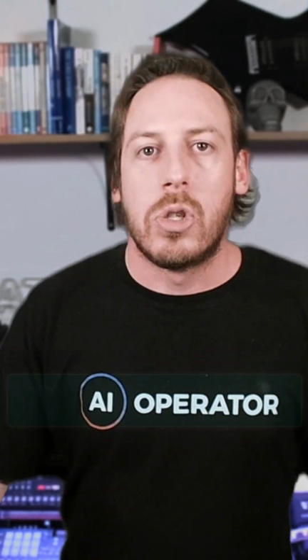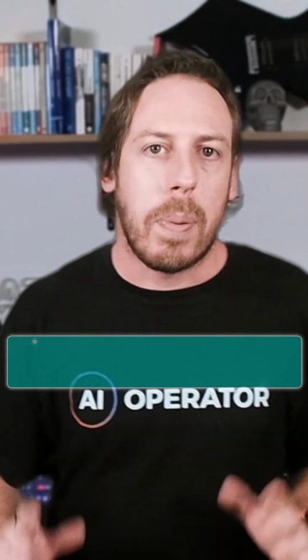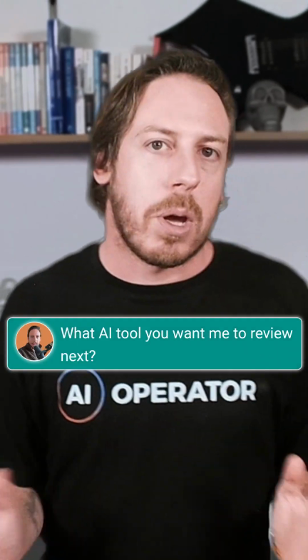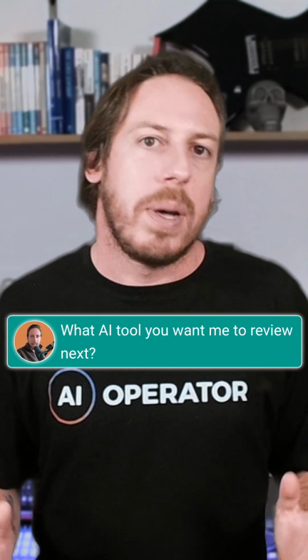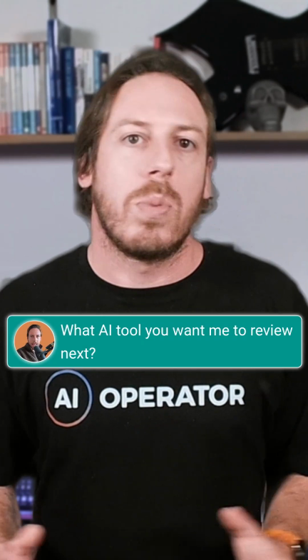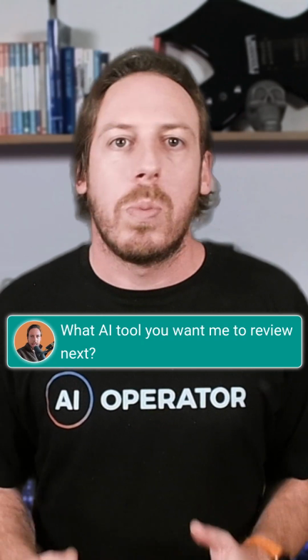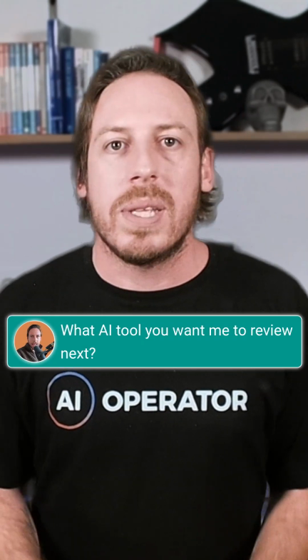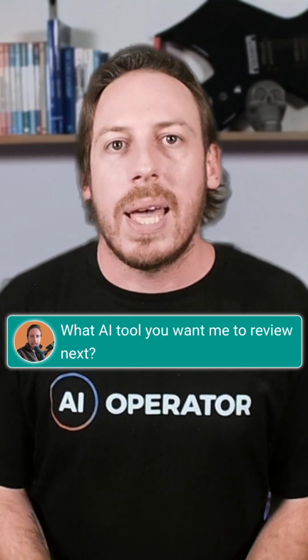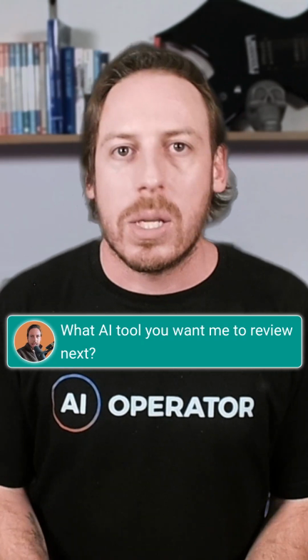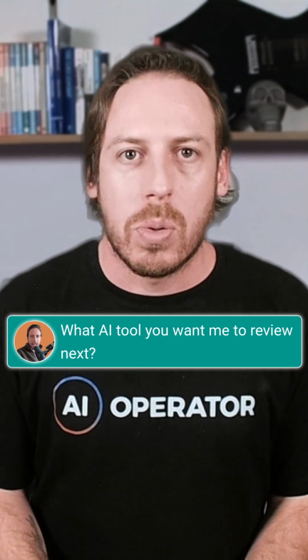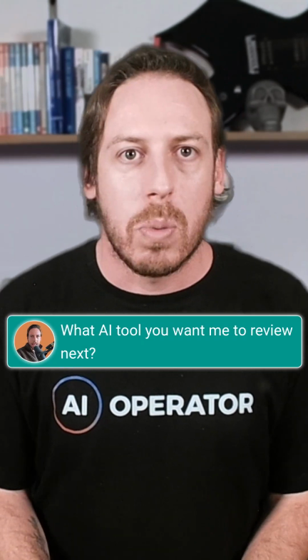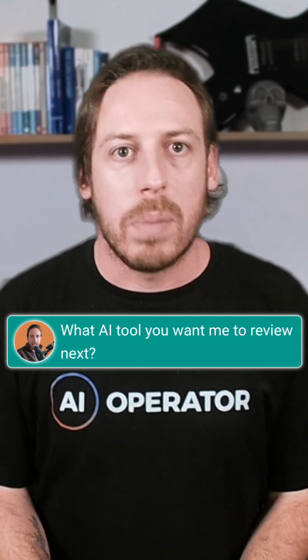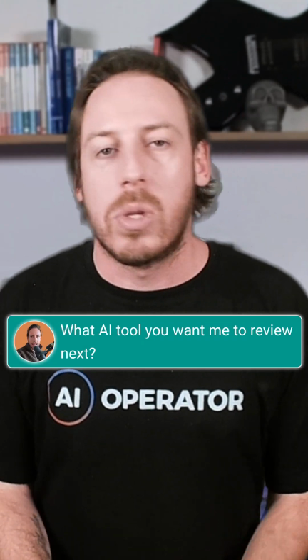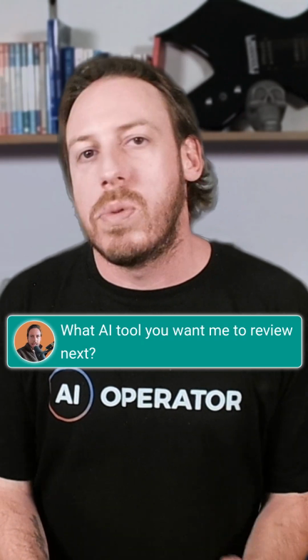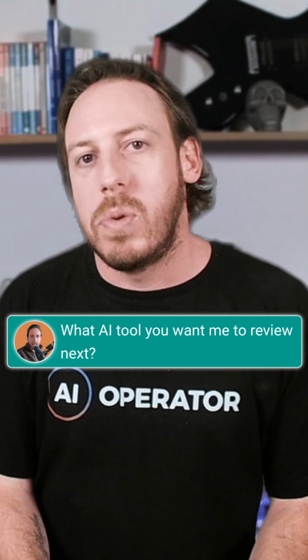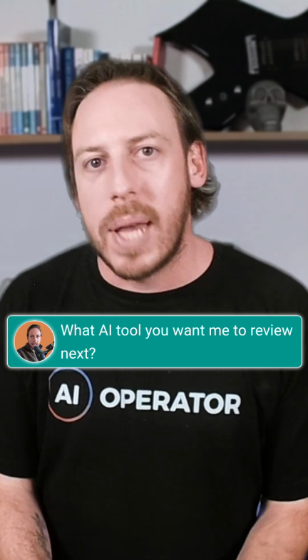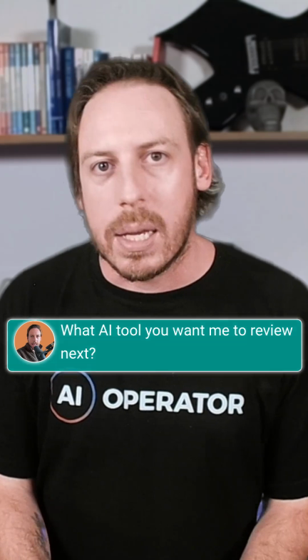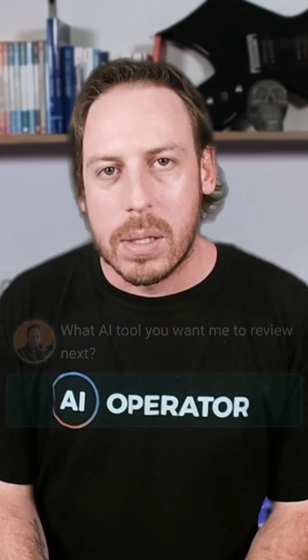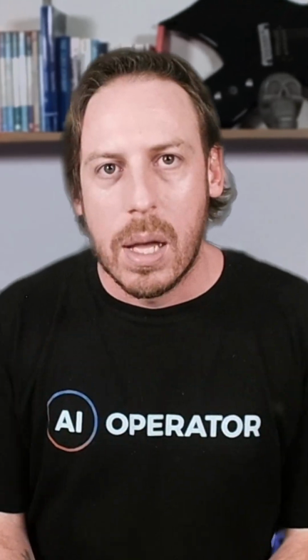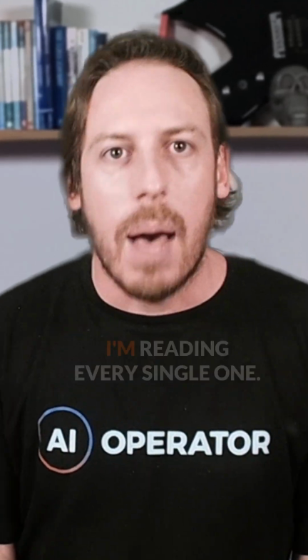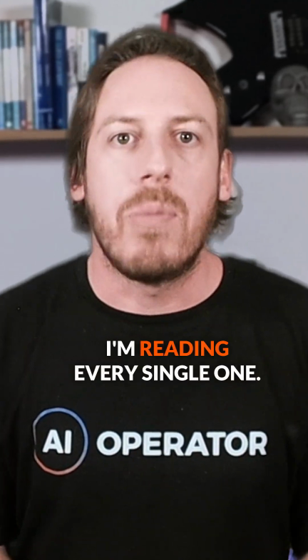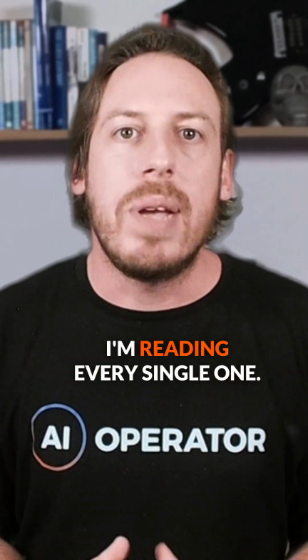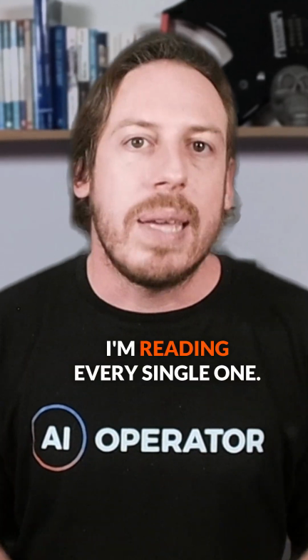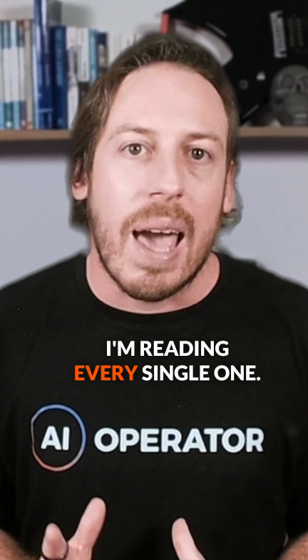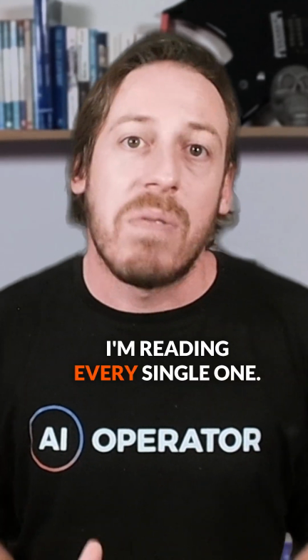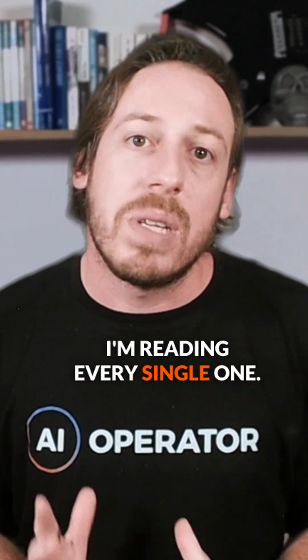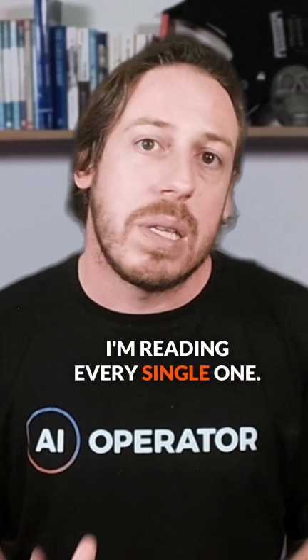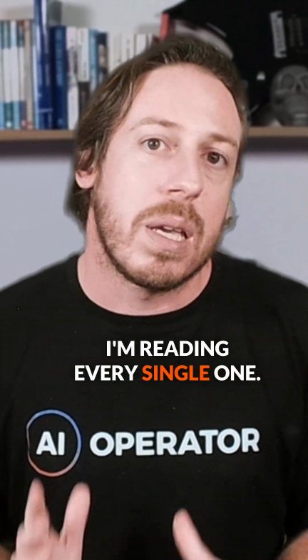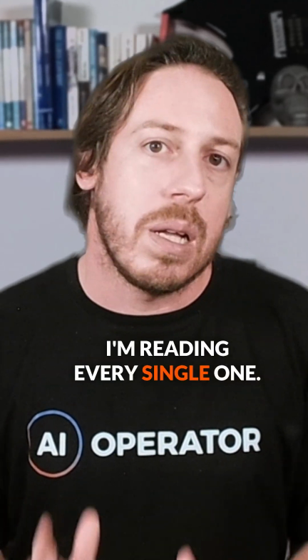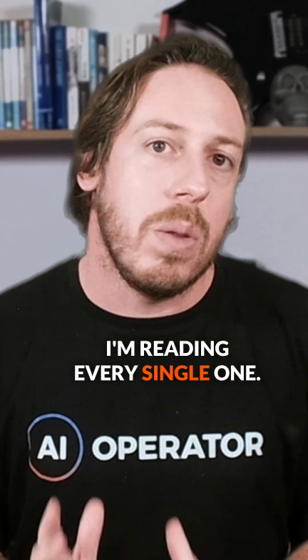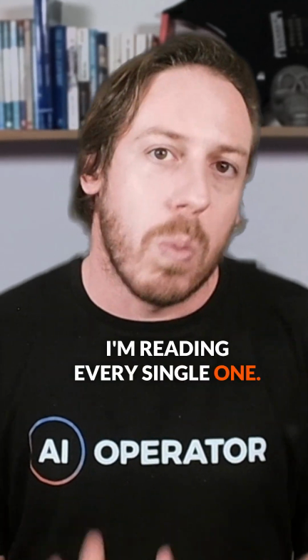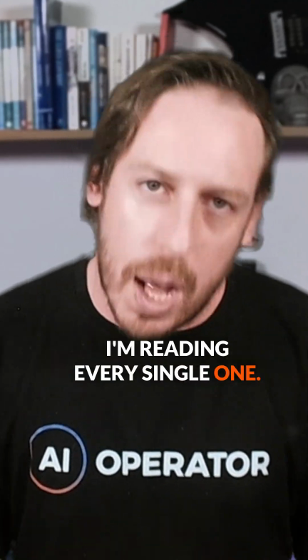Drop a comment with what AI tool you want me to review next. I'm reading every single one.